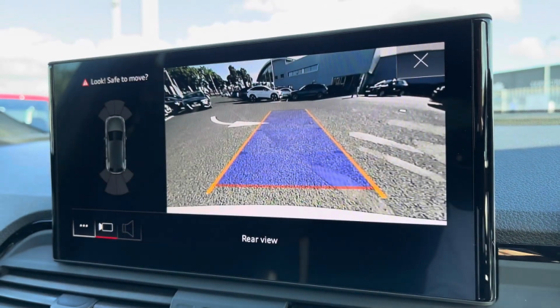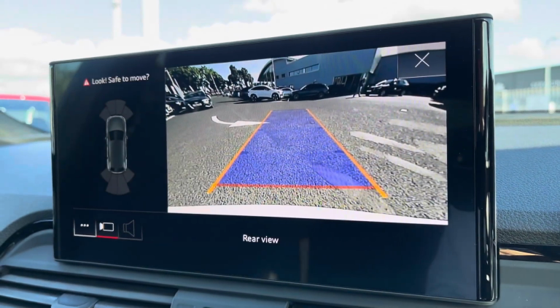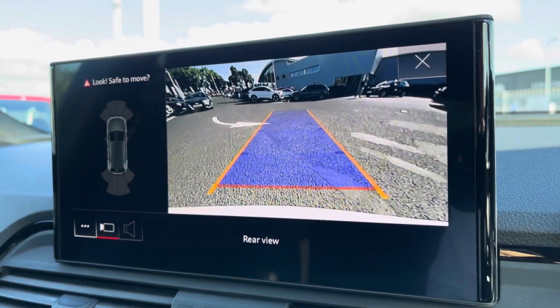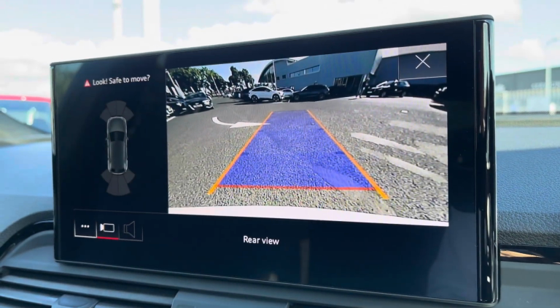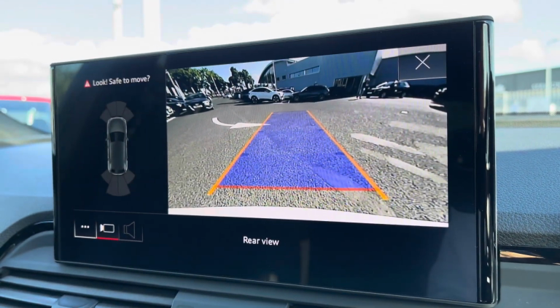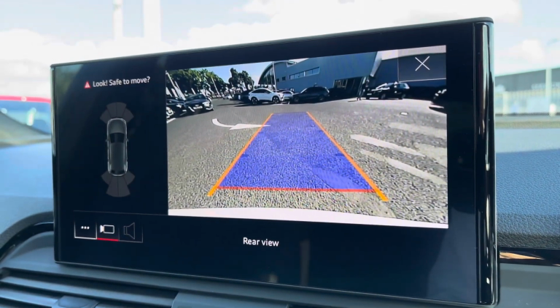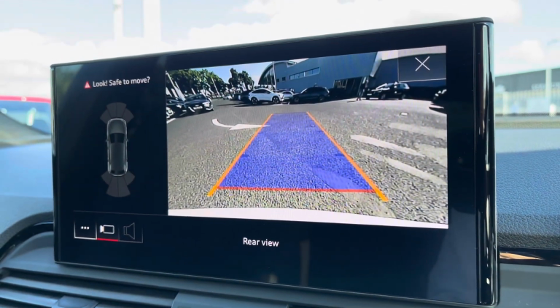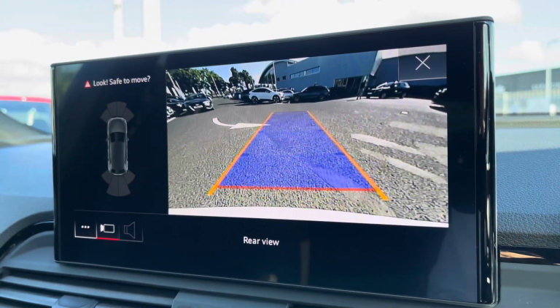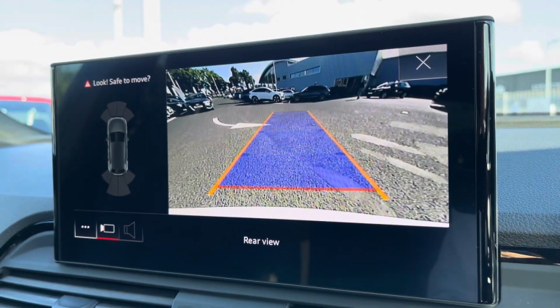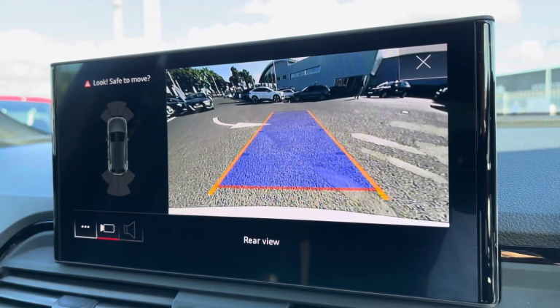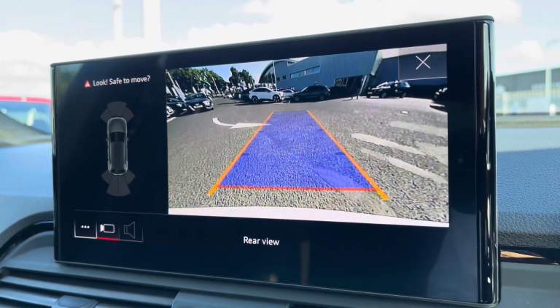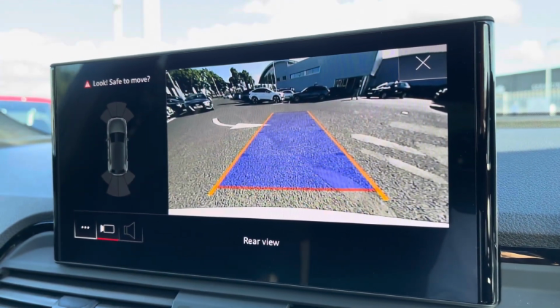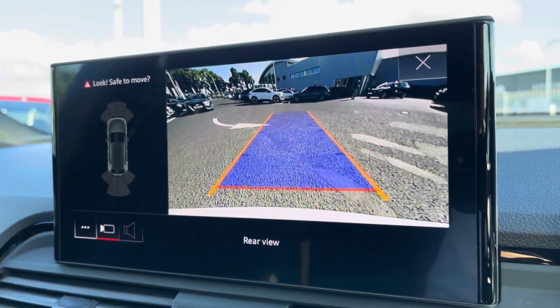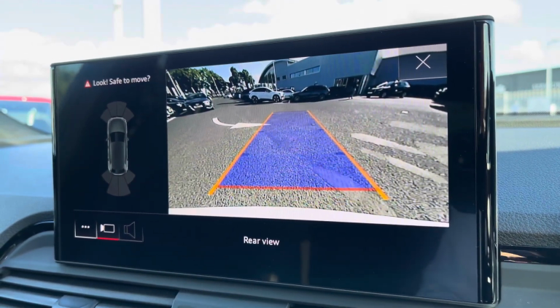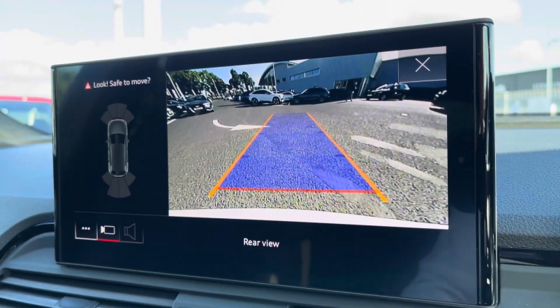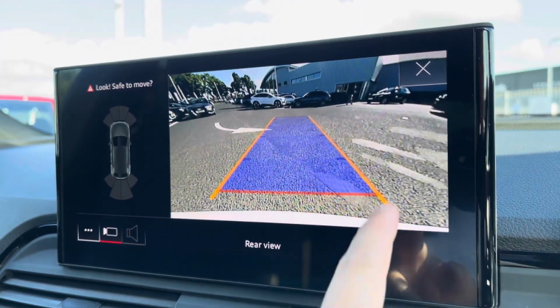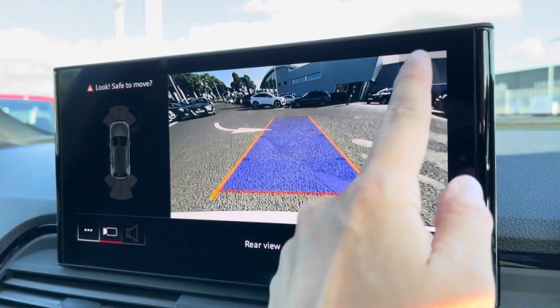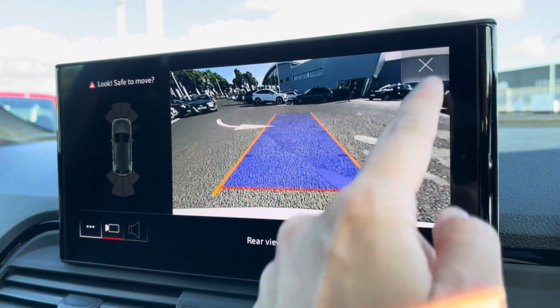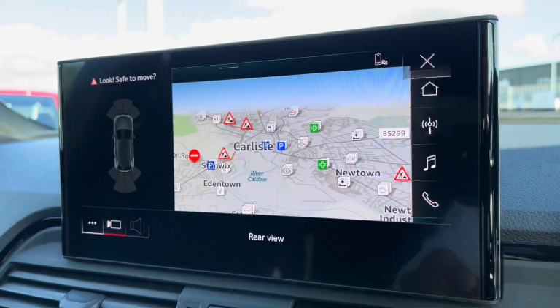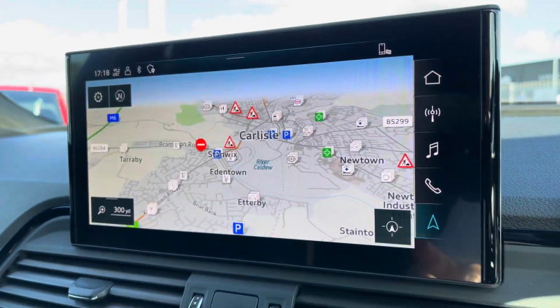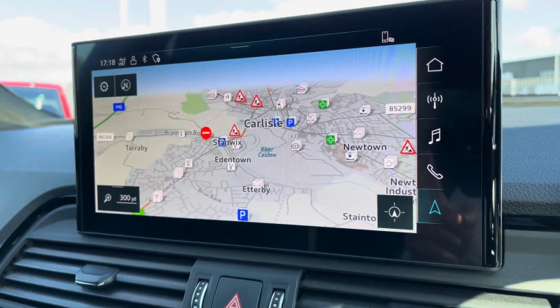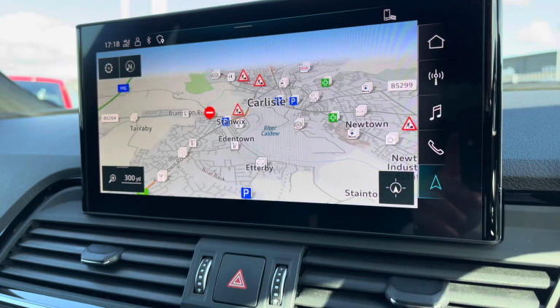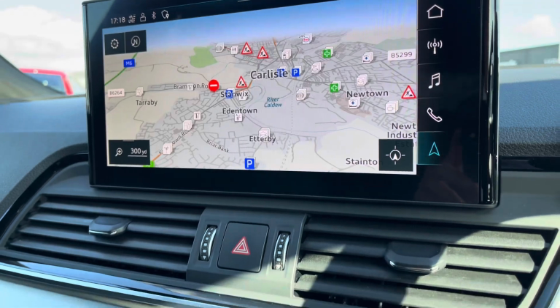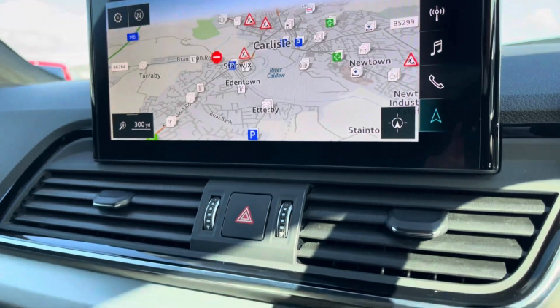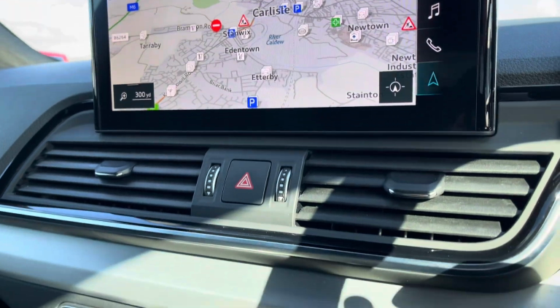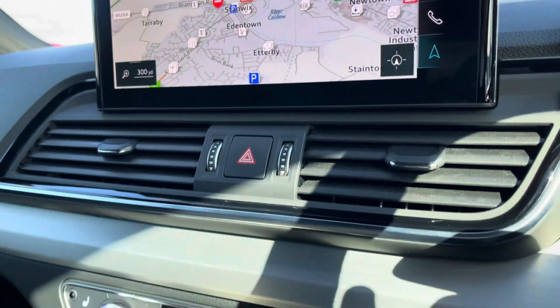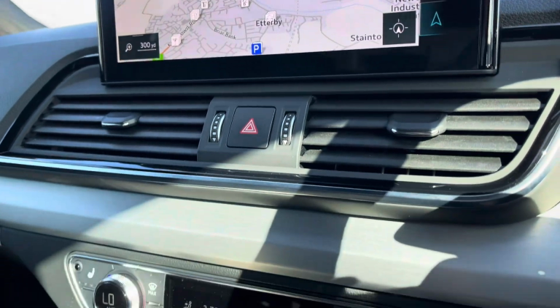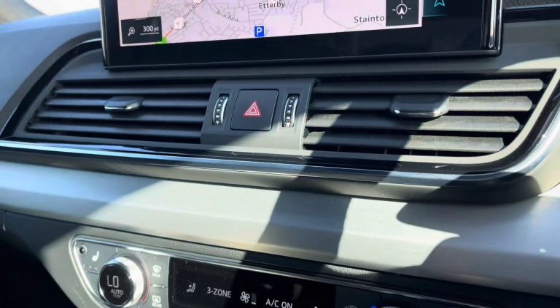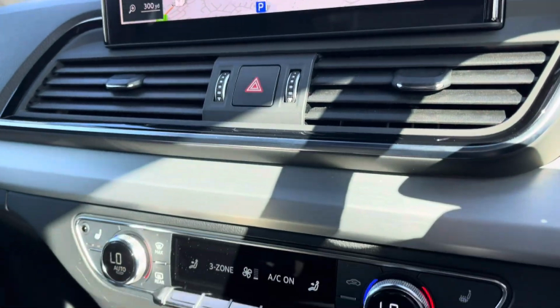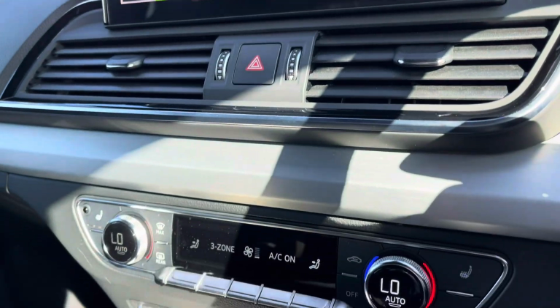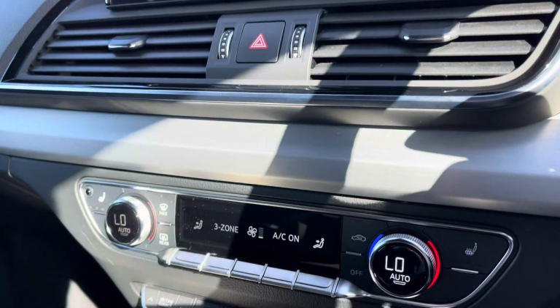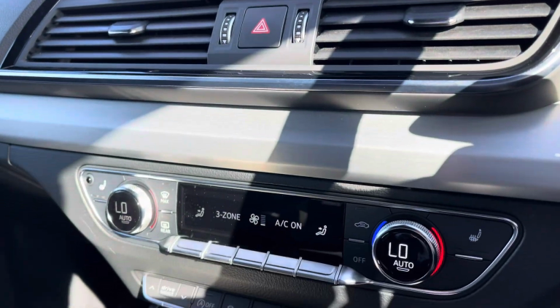For those who struggle with parking, you've got the rear view camera which works in conjunction with your front and rear parking sensors.